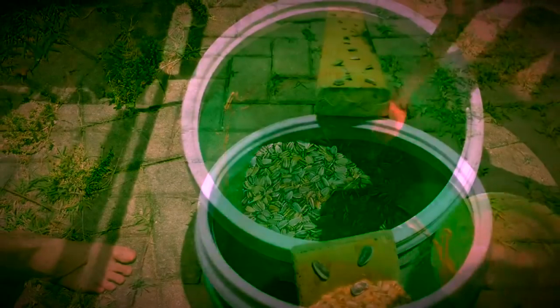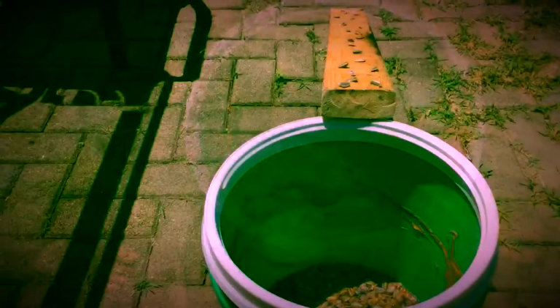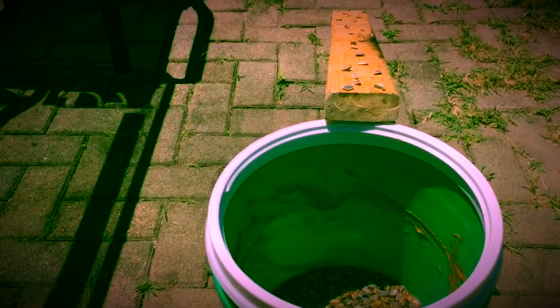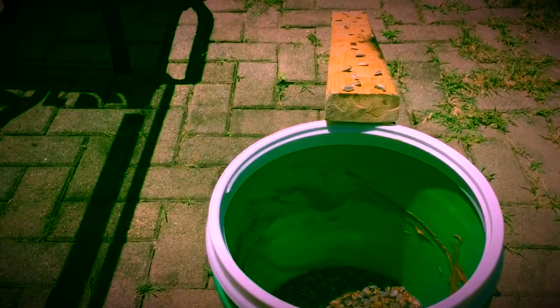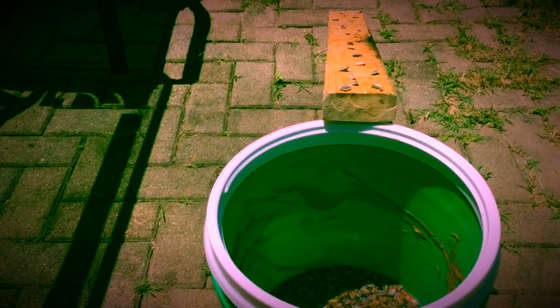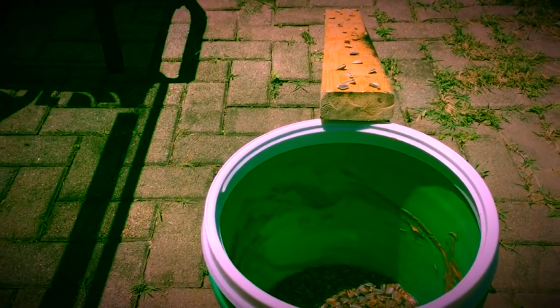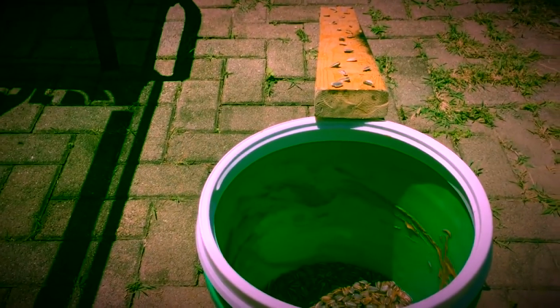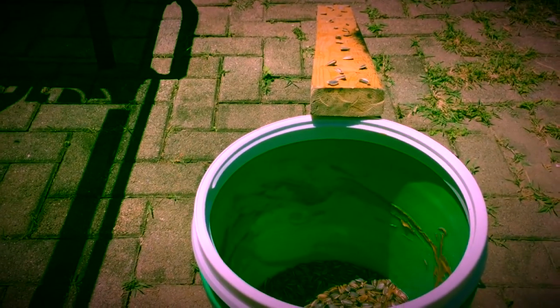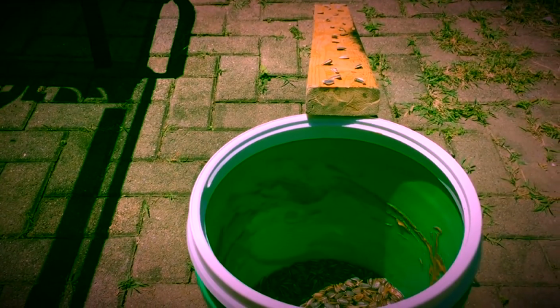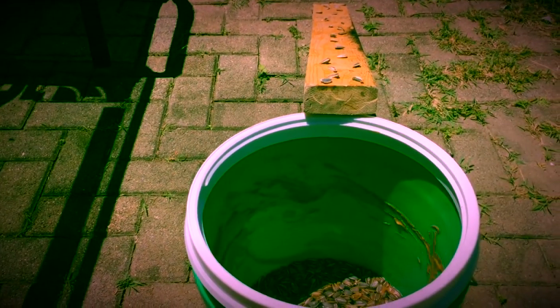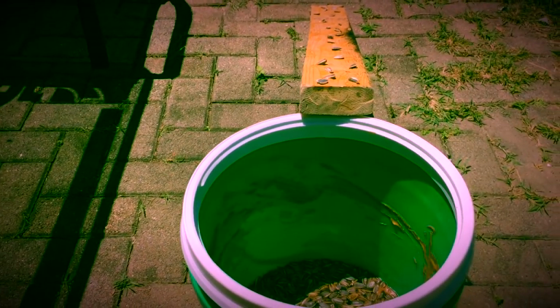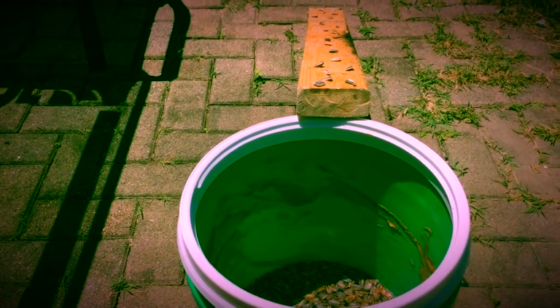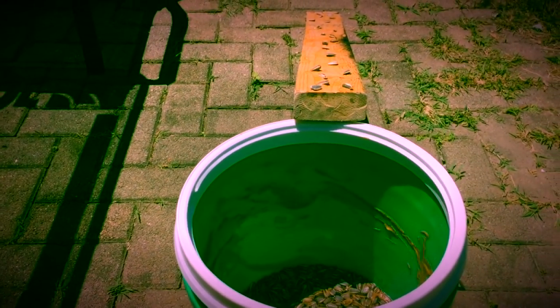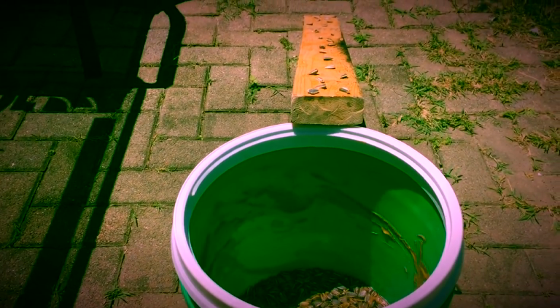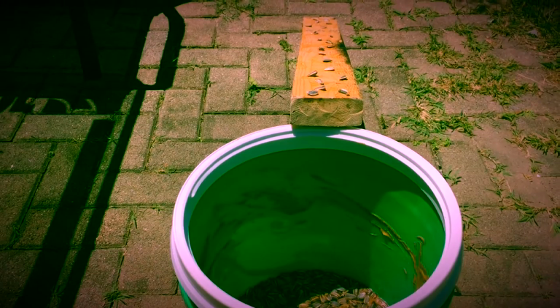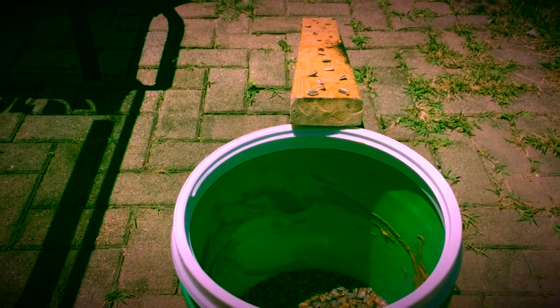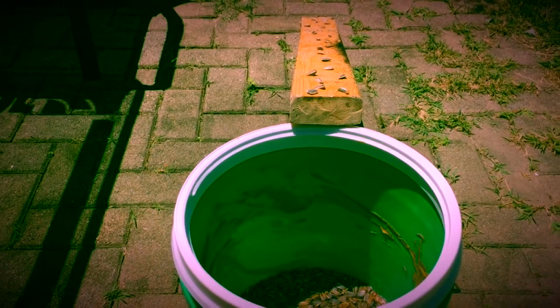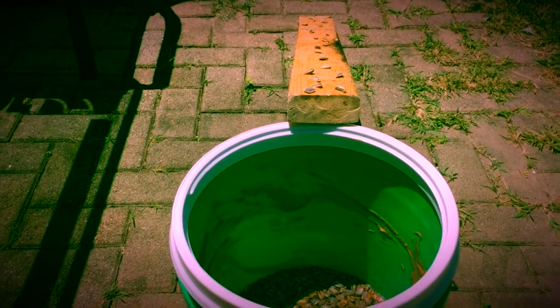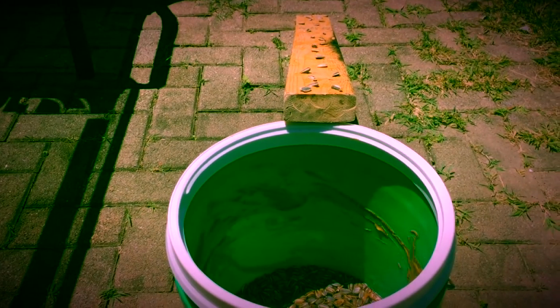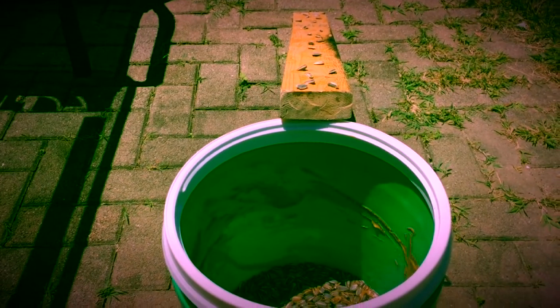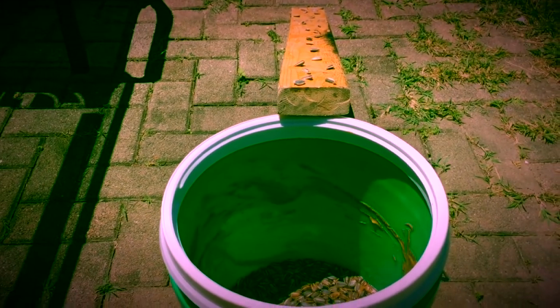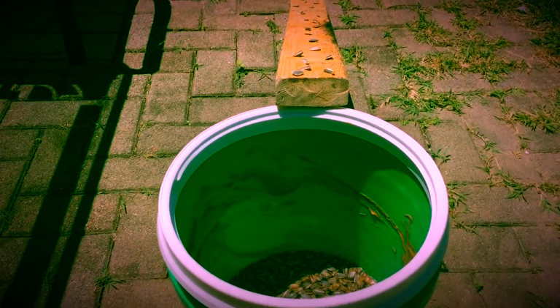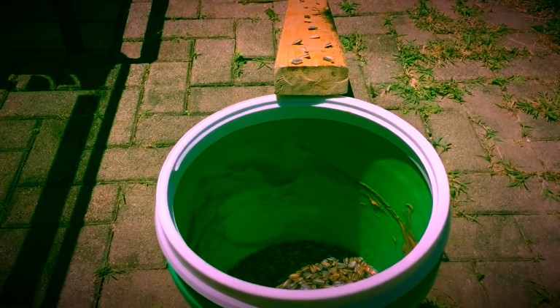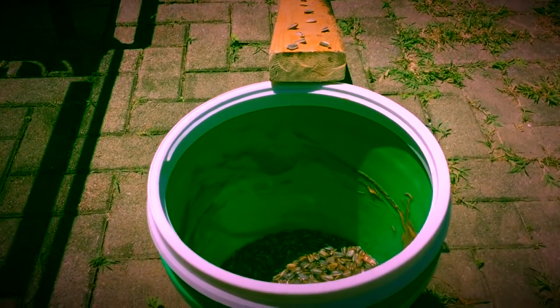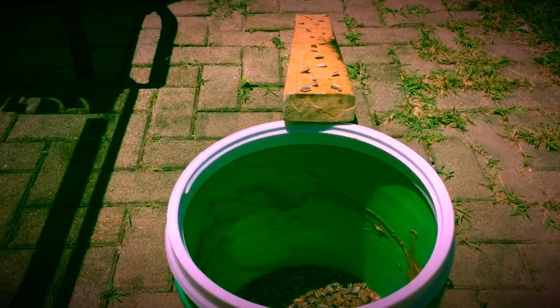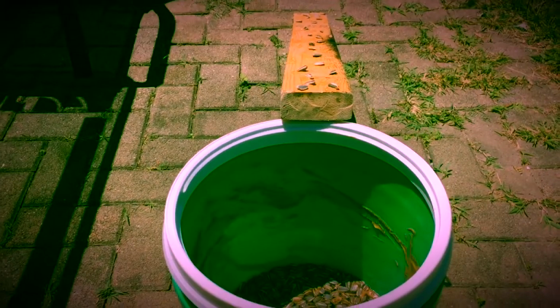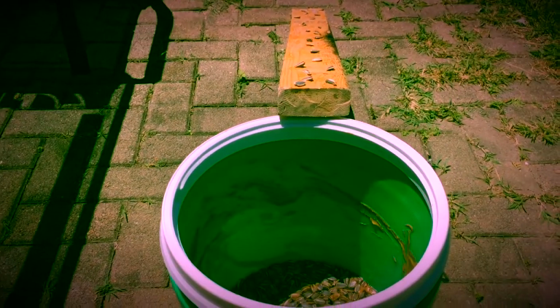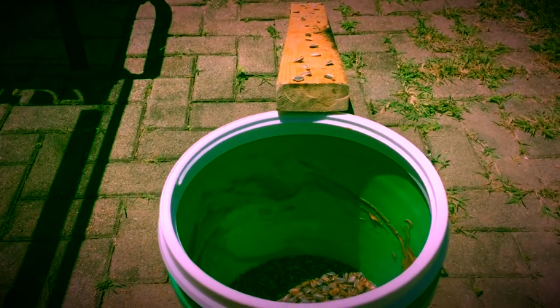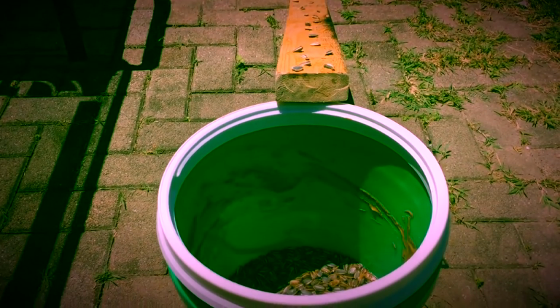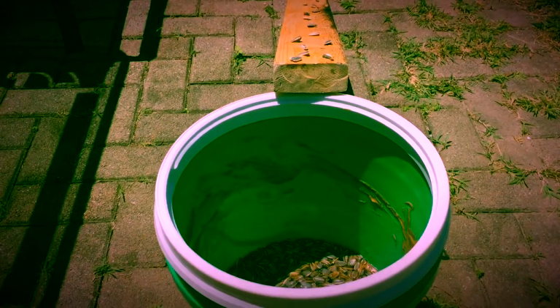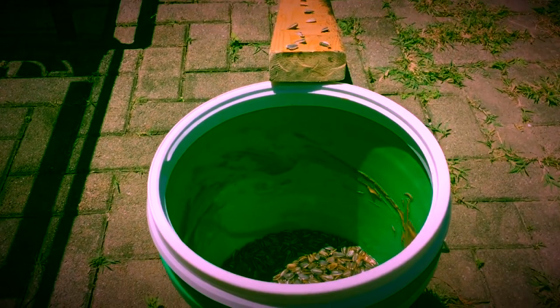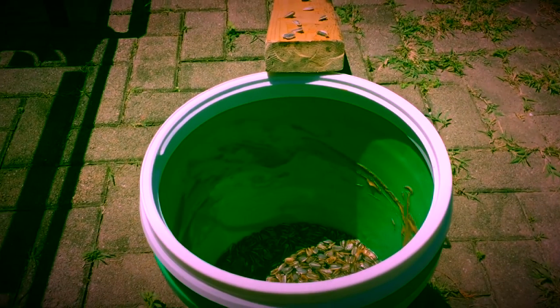Now we will wait for the chipmunk to eat the bait and fall into the bucket.